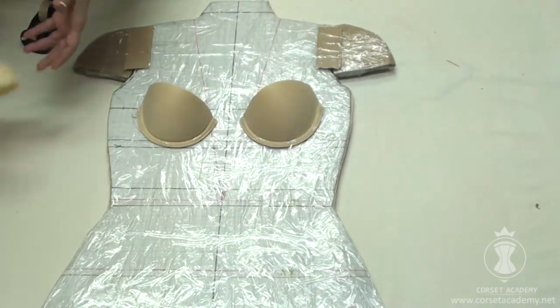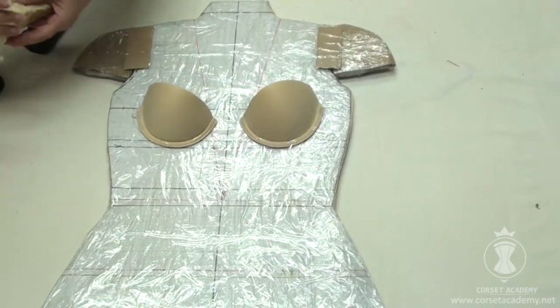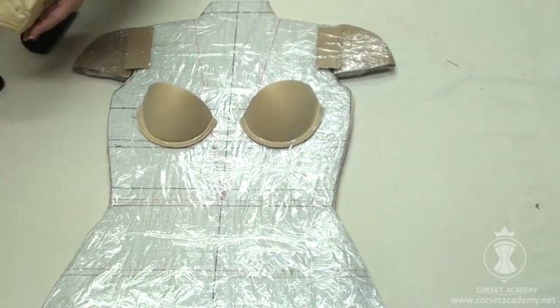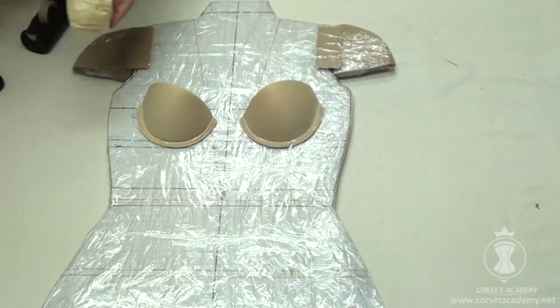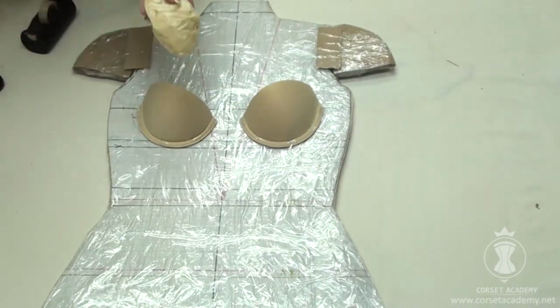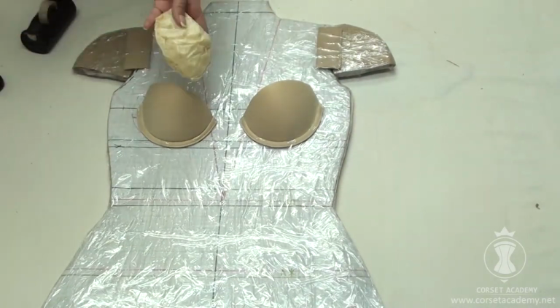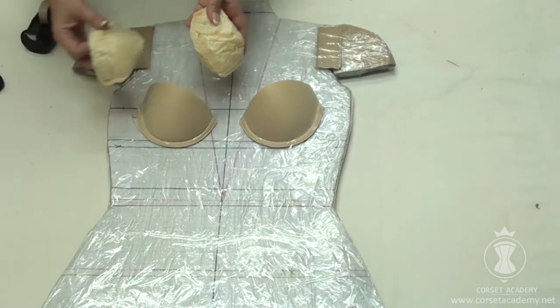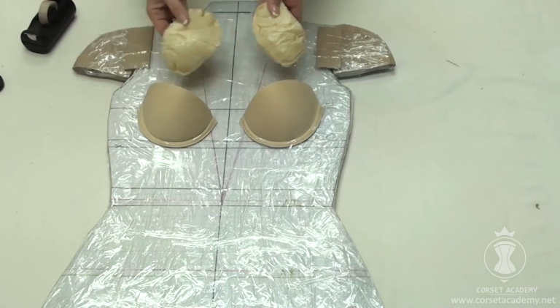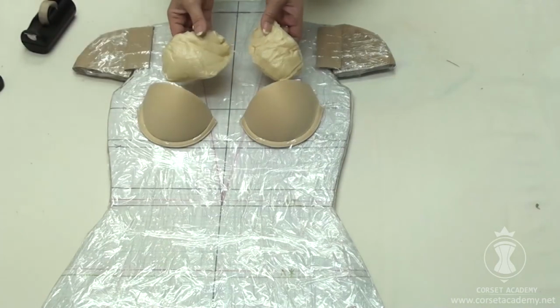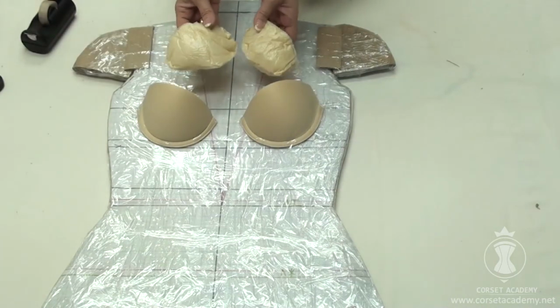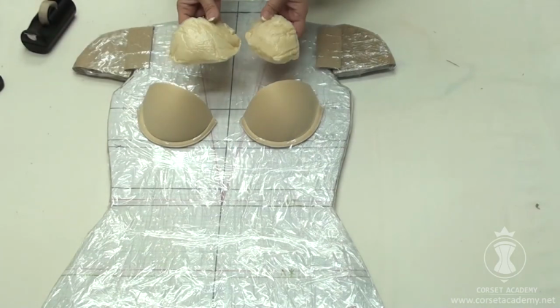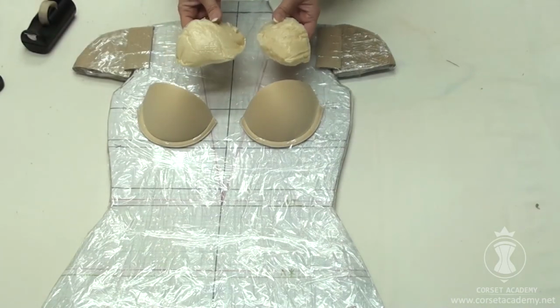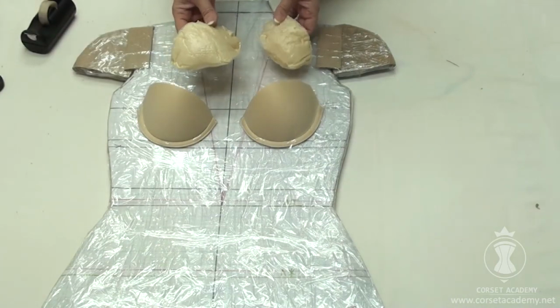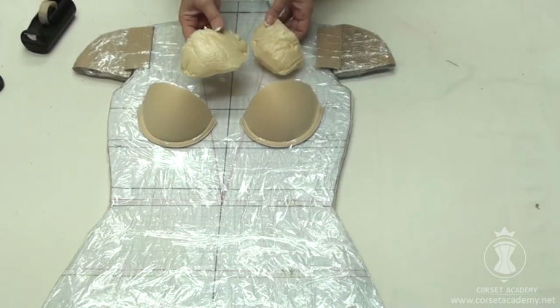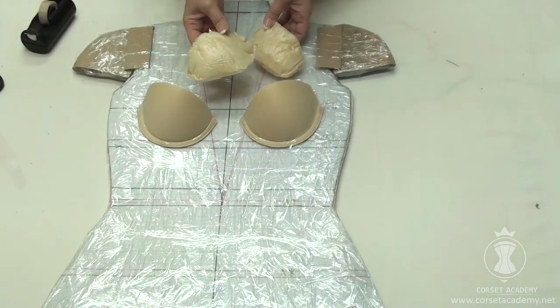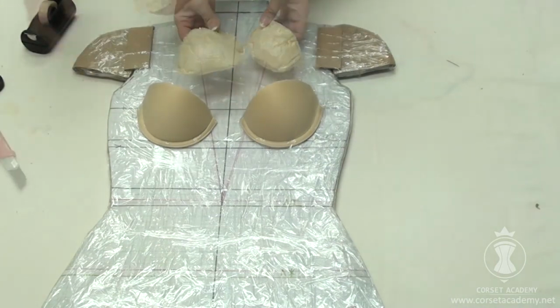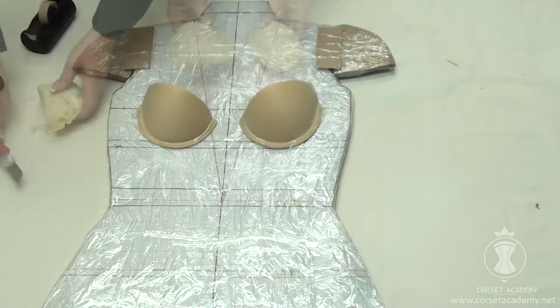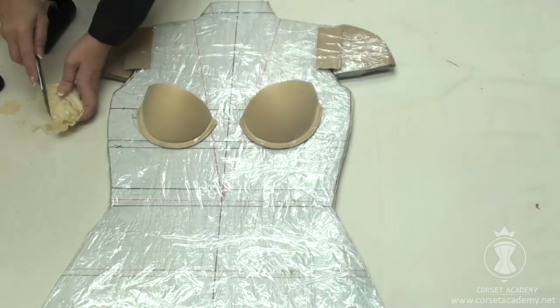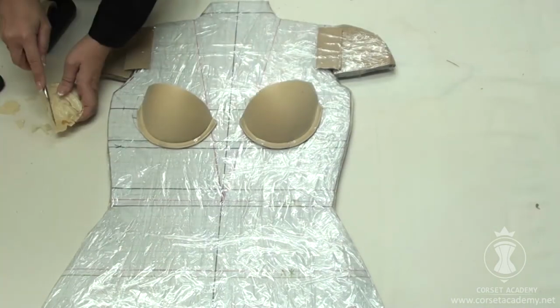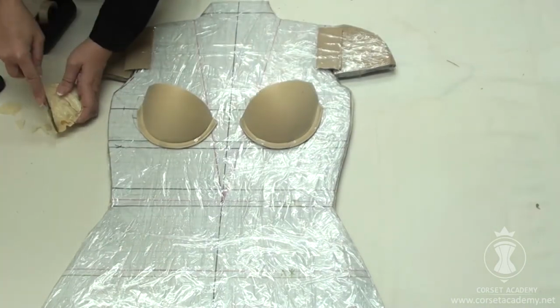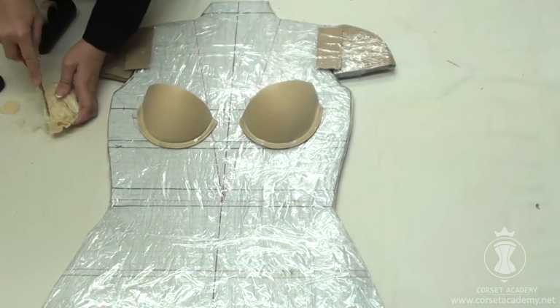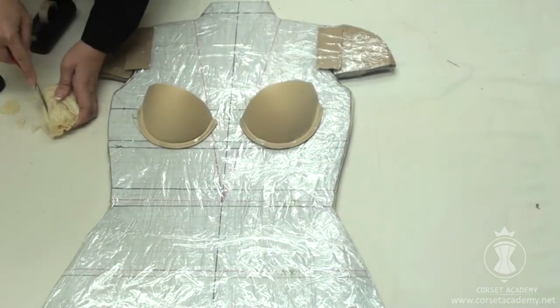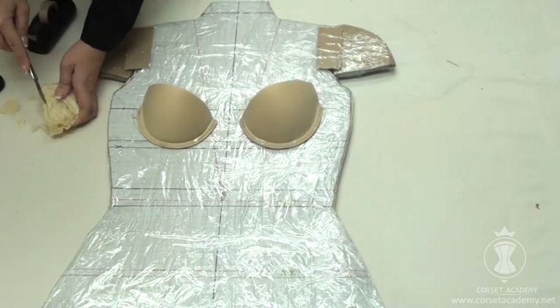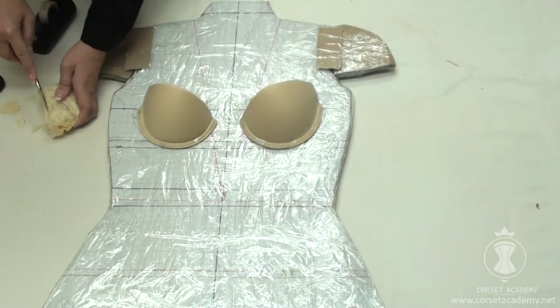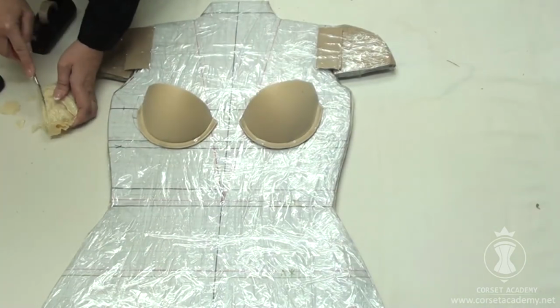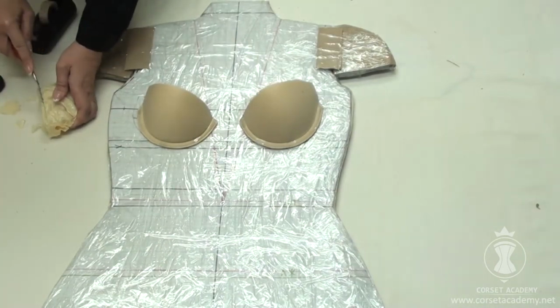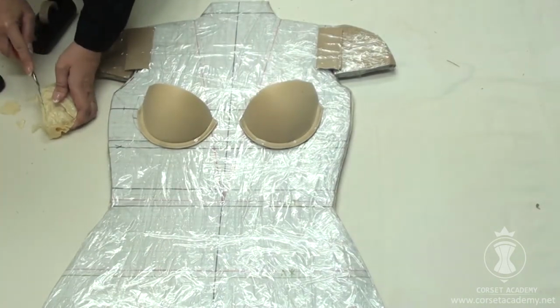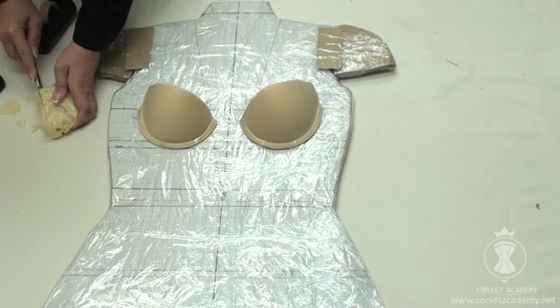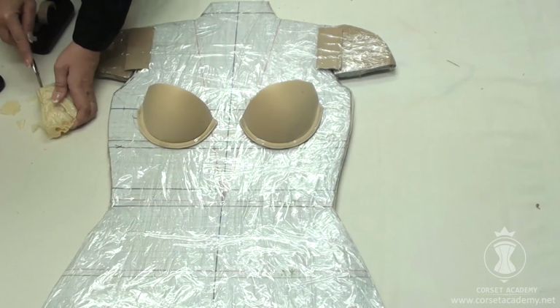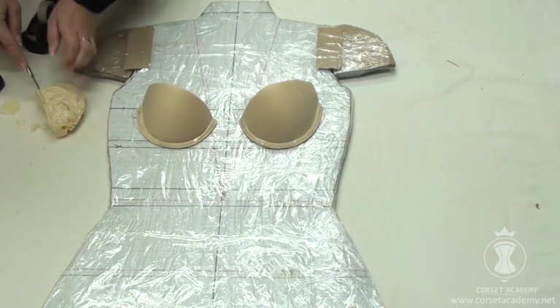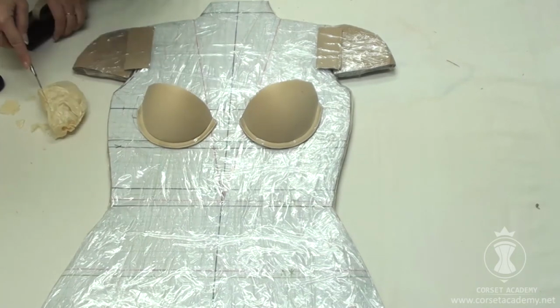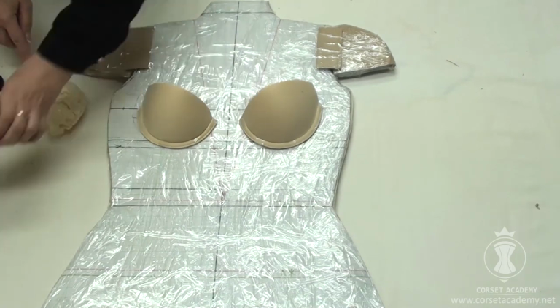Next, I insert our spray foam molds. They are too big for these cups, so I trim the excess.